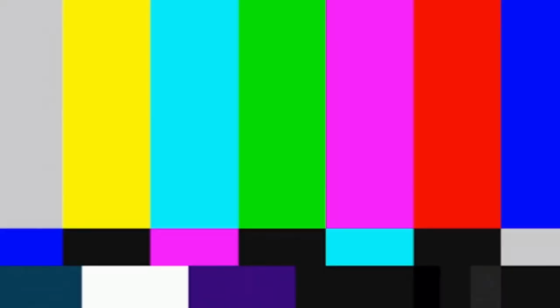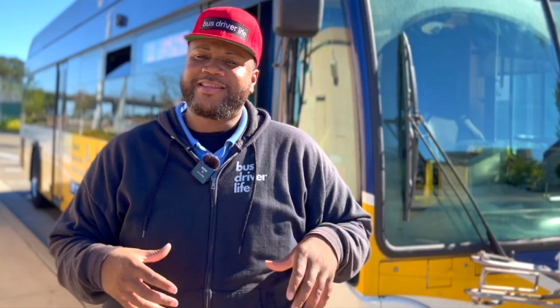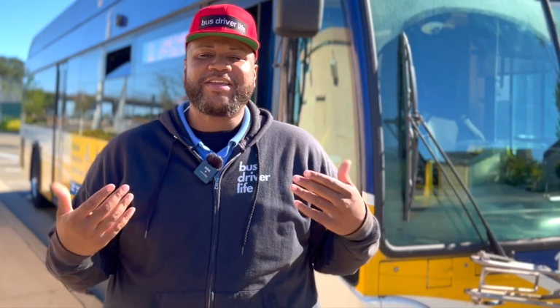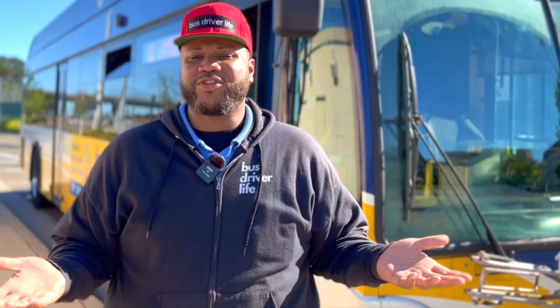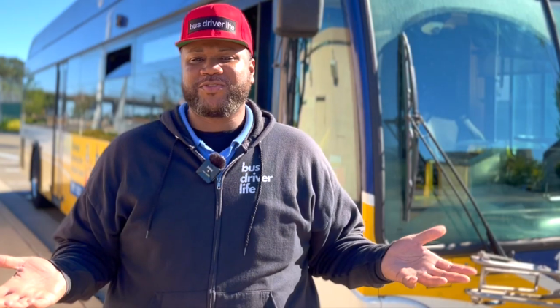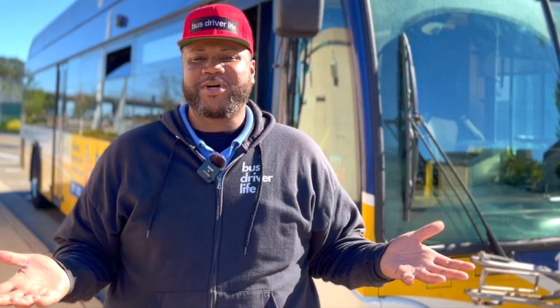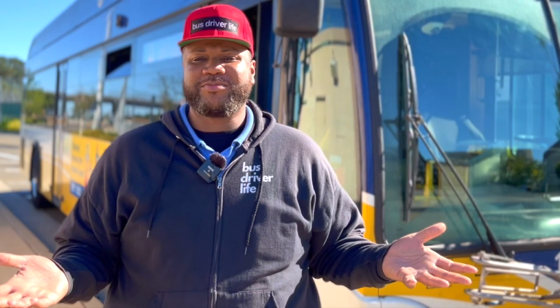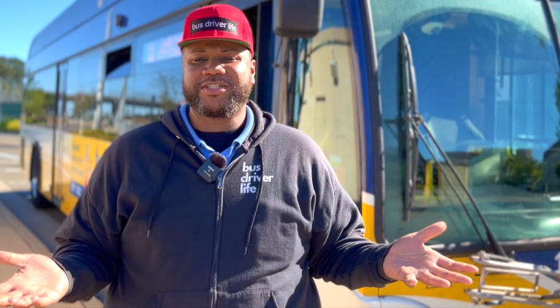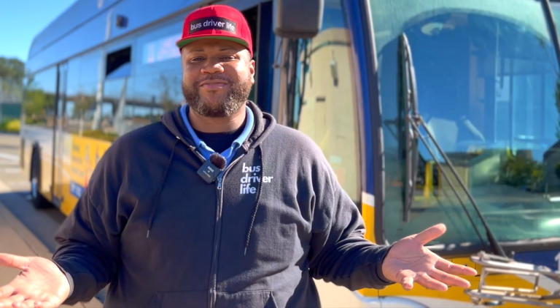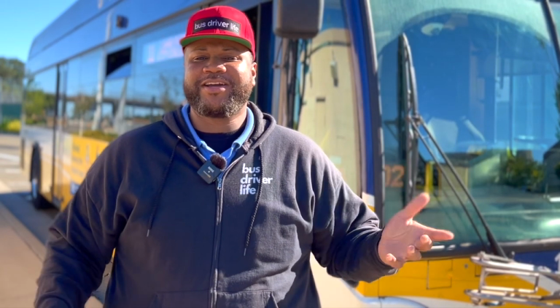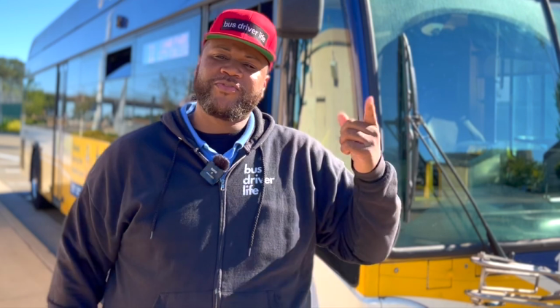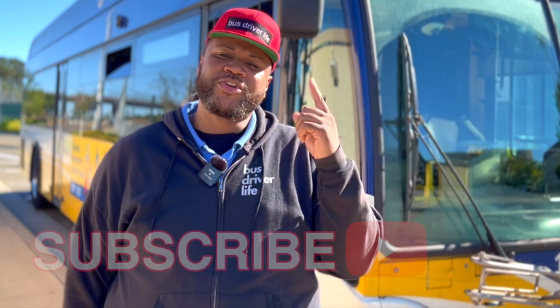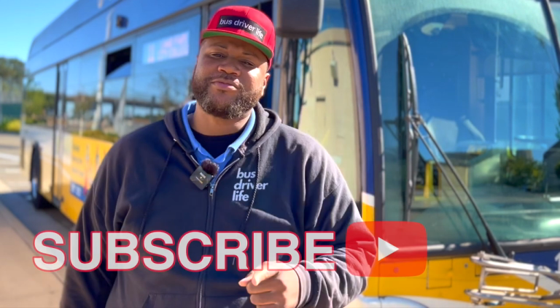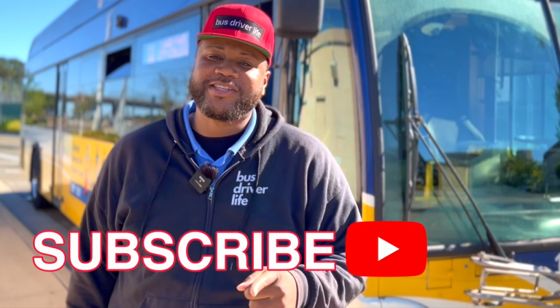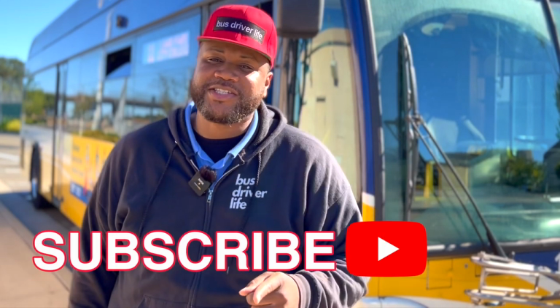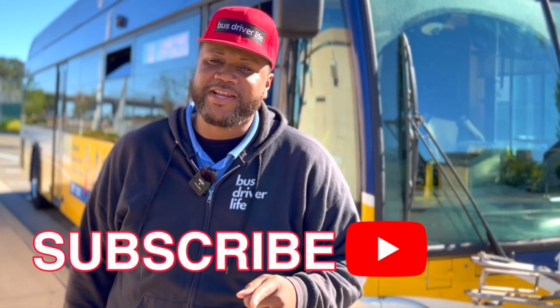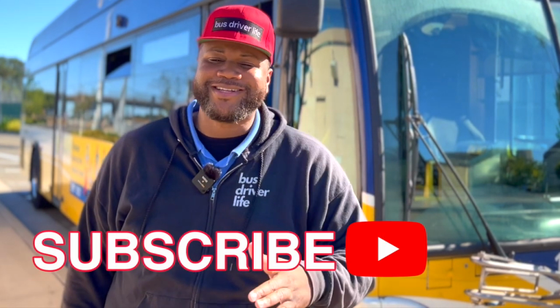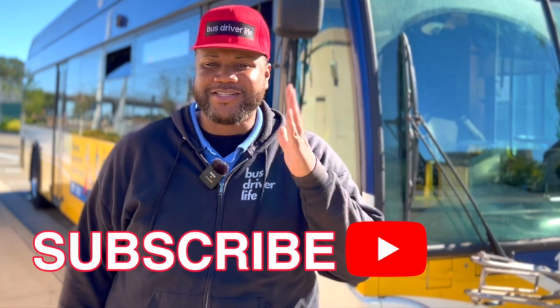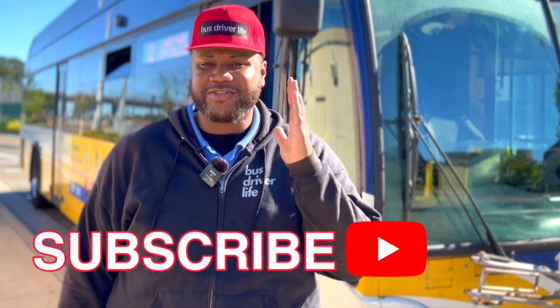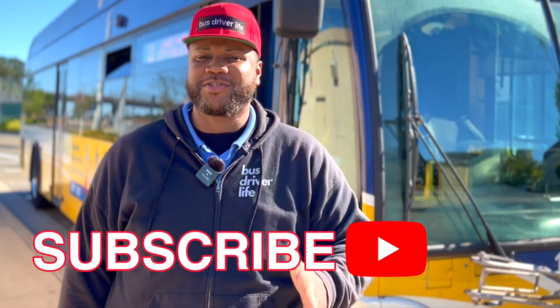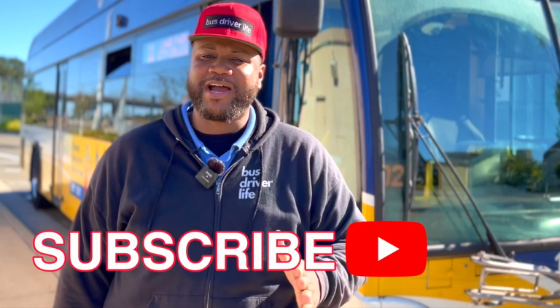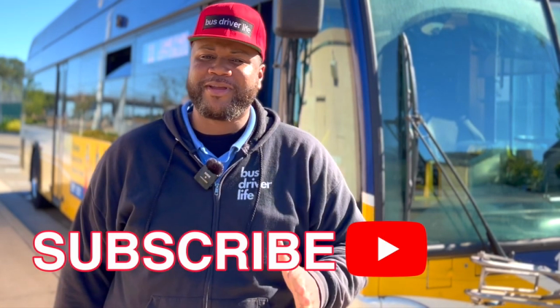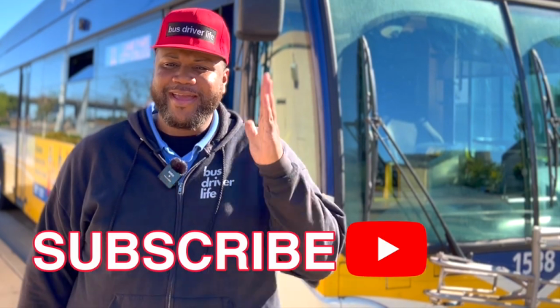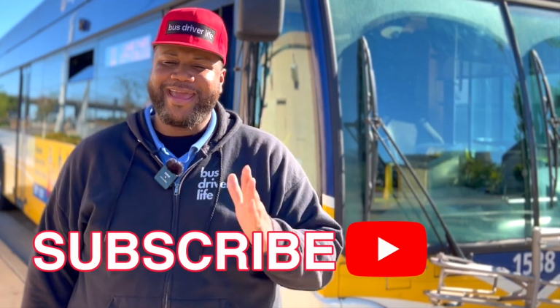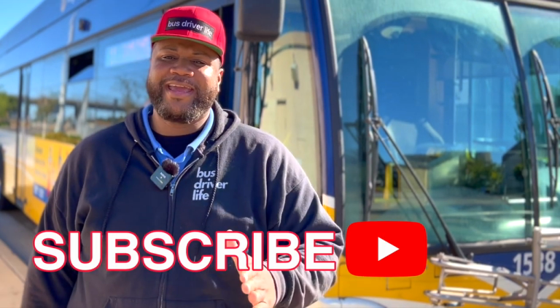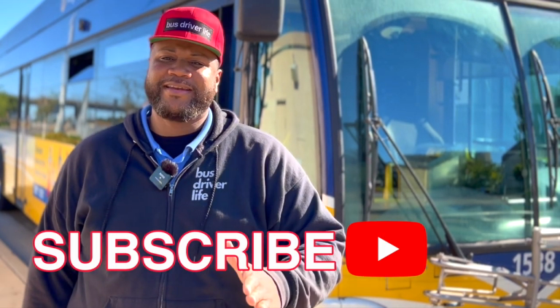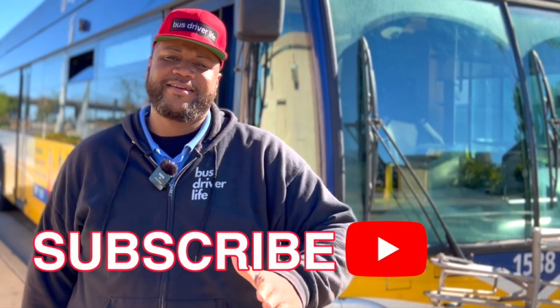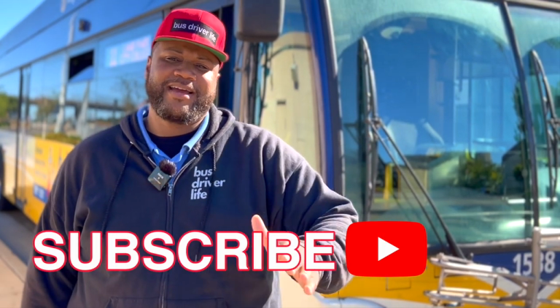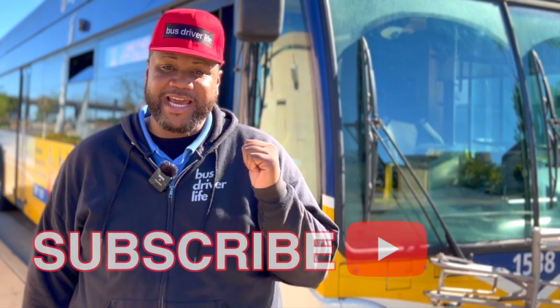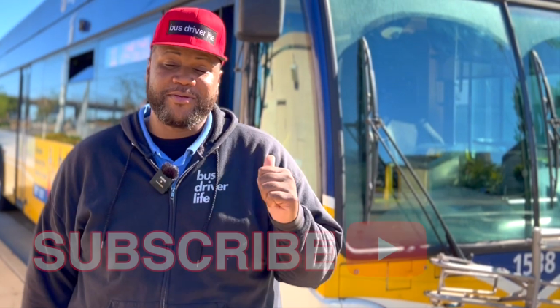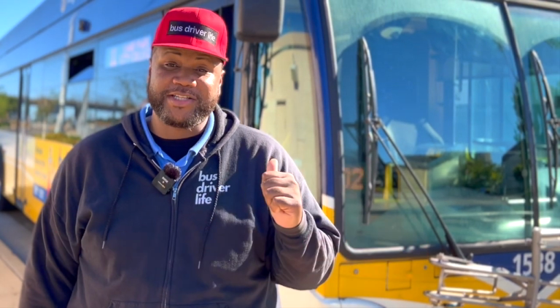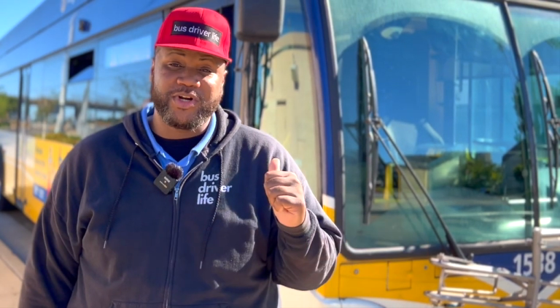Thank you so much for watching Bus Driver Life. If you're new to the channel, consider subscribing — and I've got to get back to work.